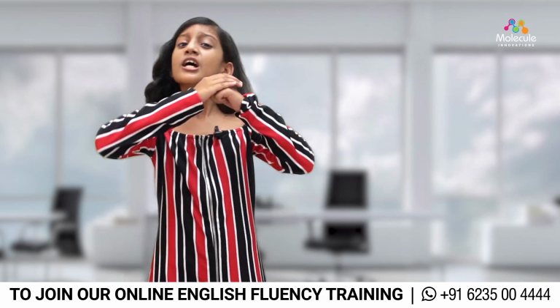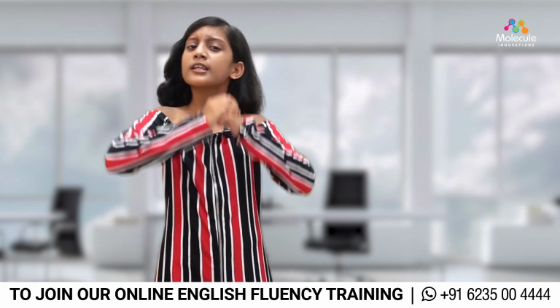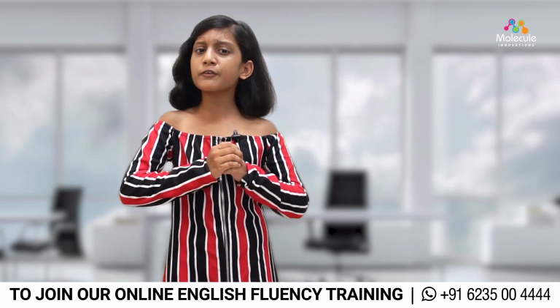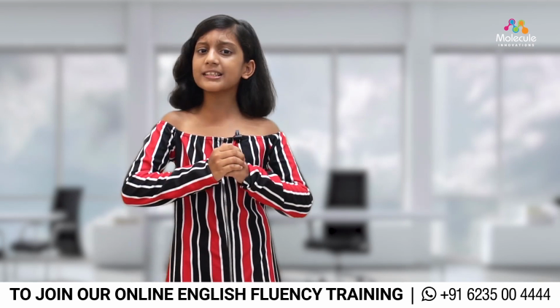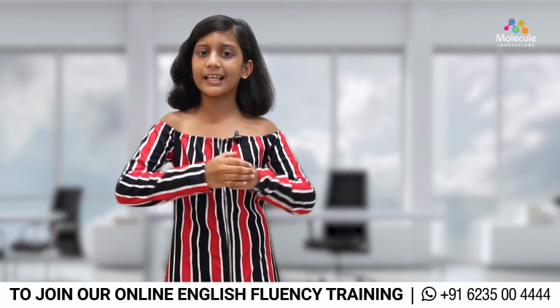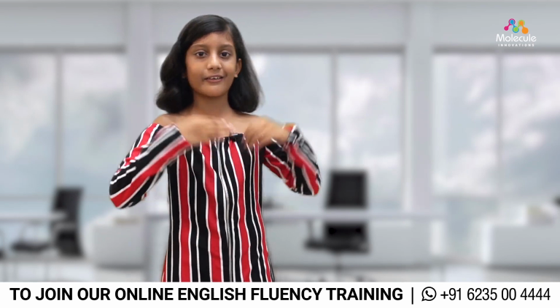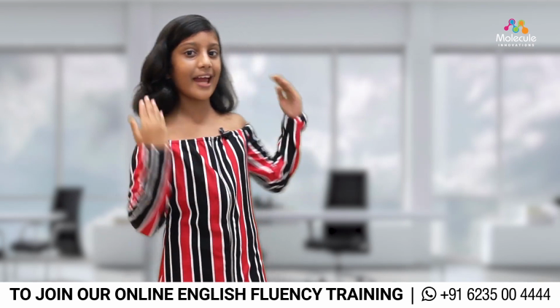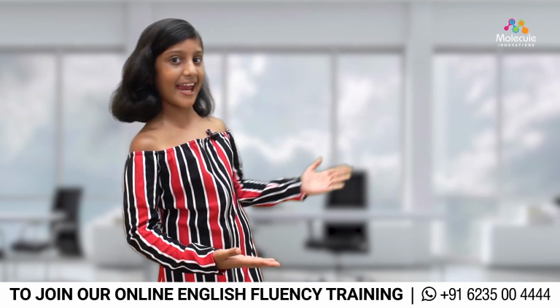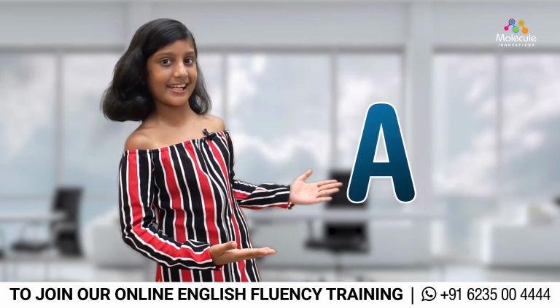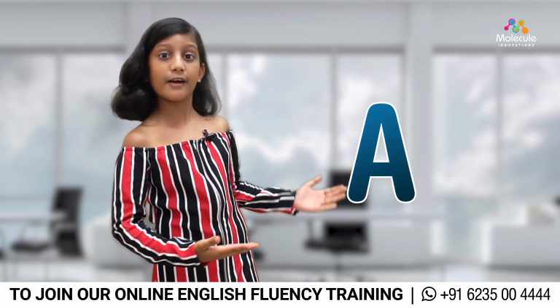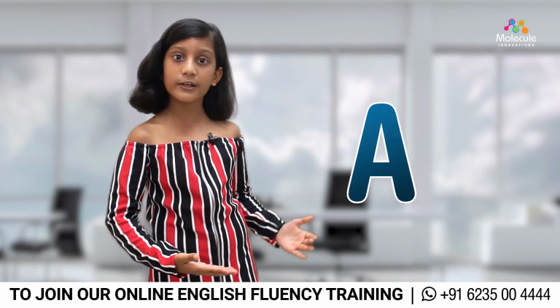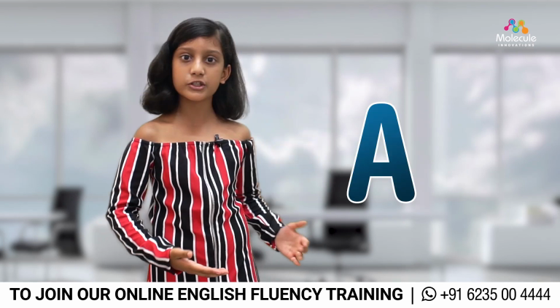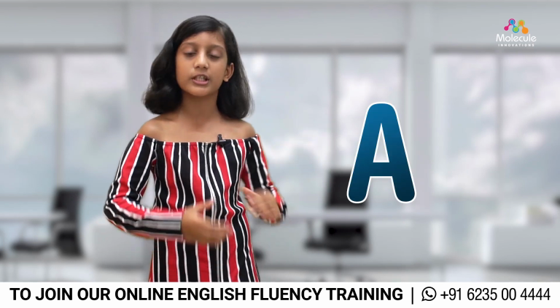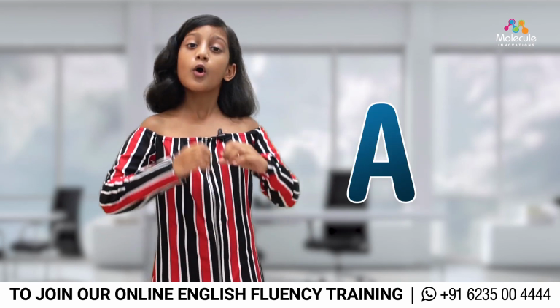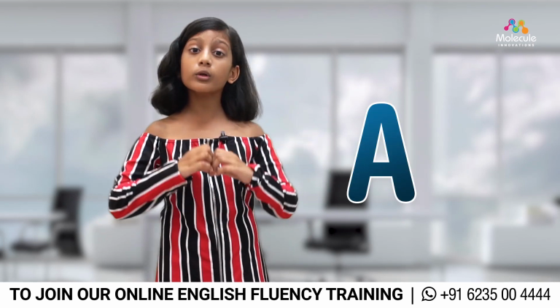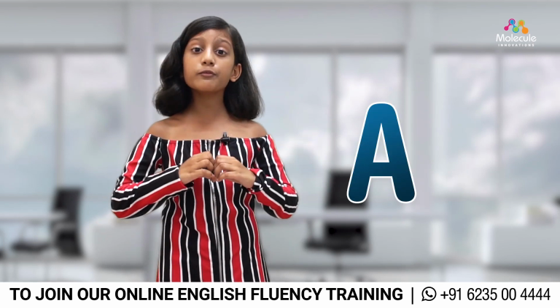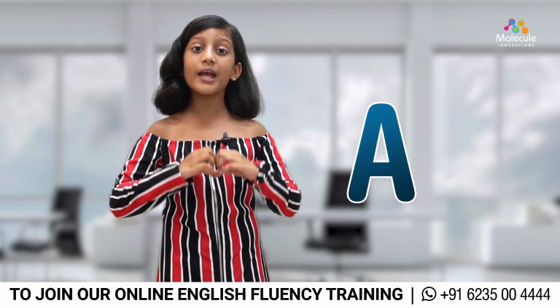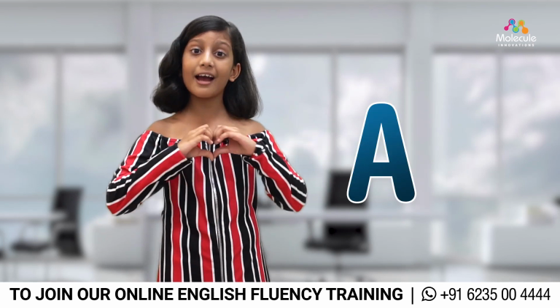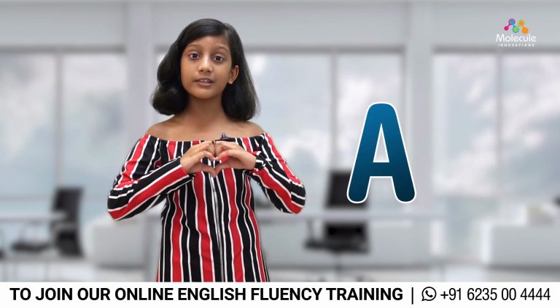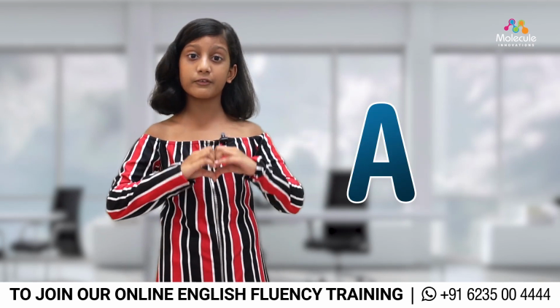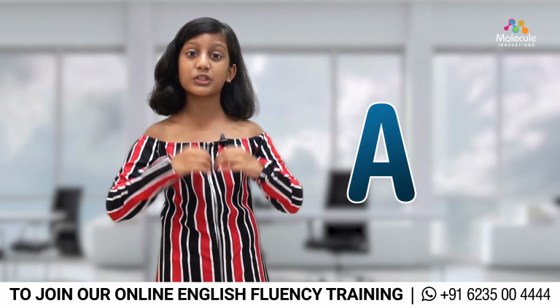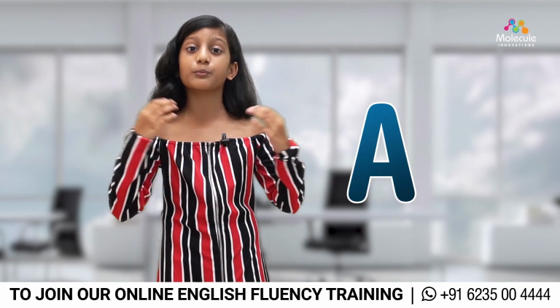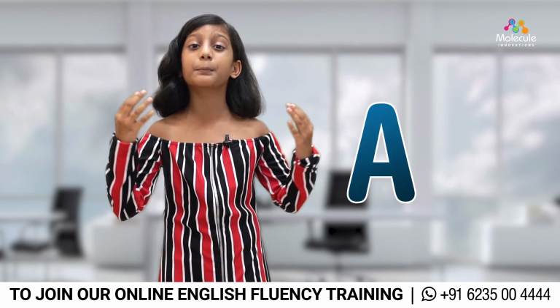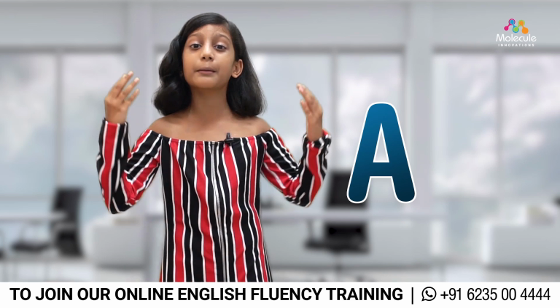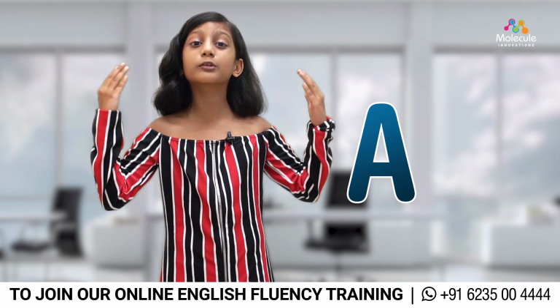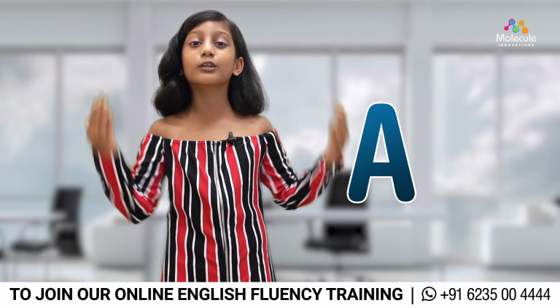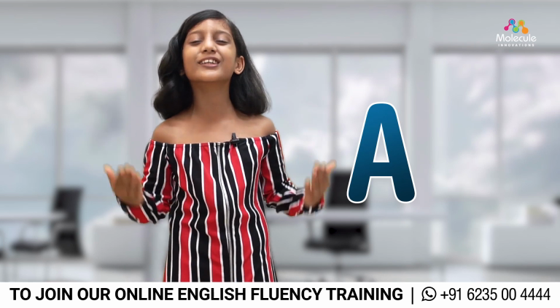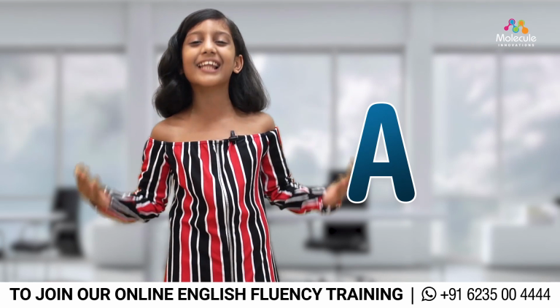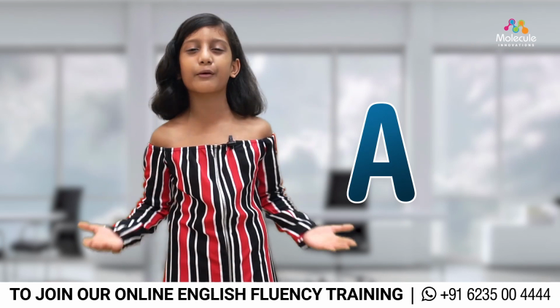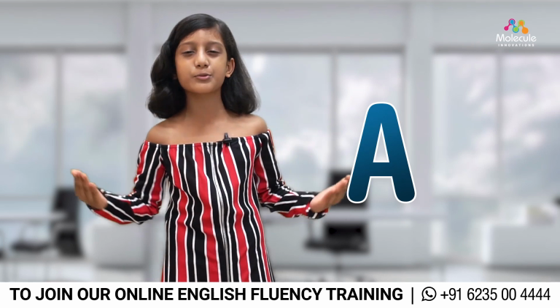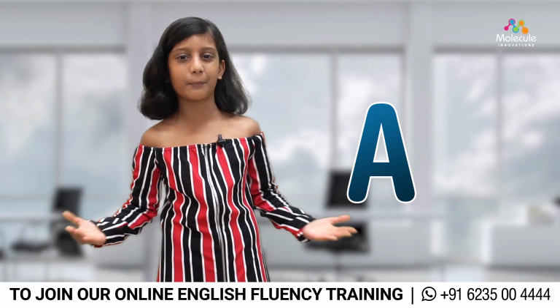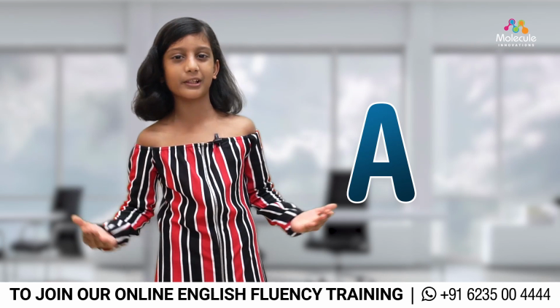The first letter, A, affection. Only if we have the affection, we'll be able to learn the language properly.